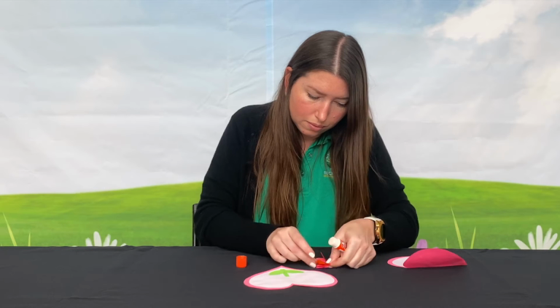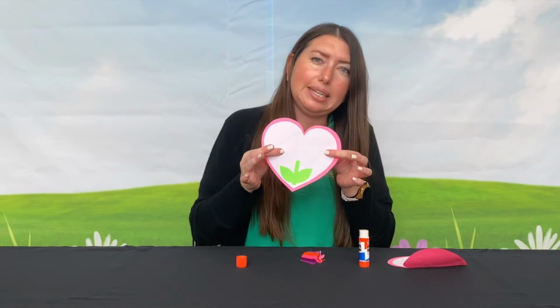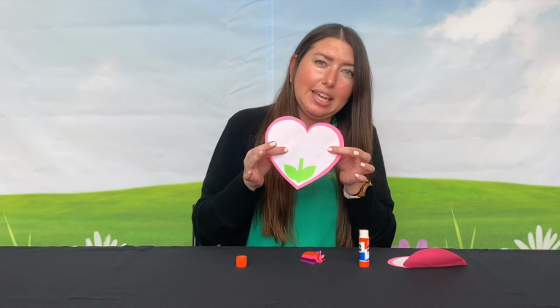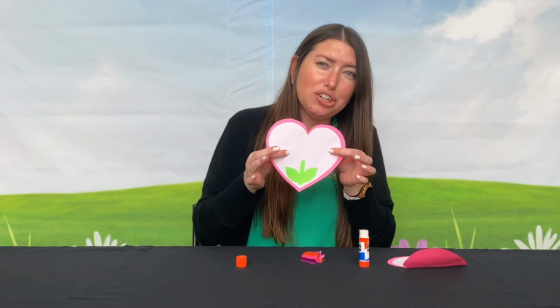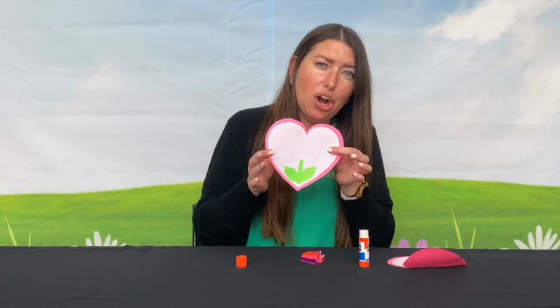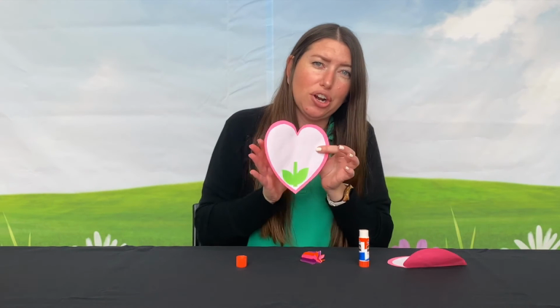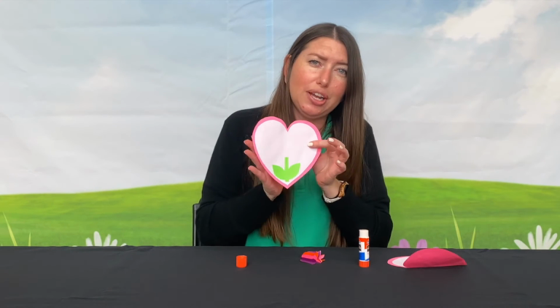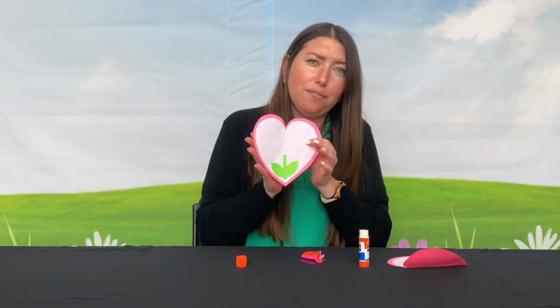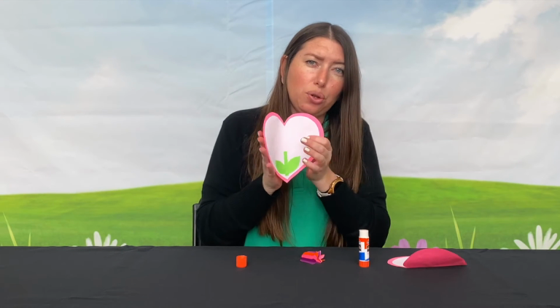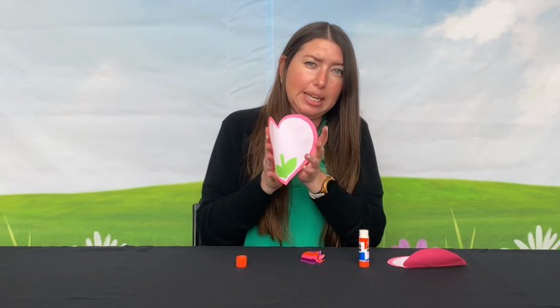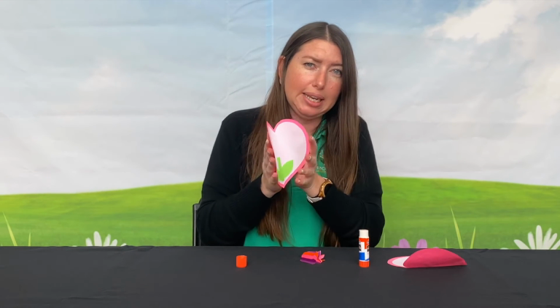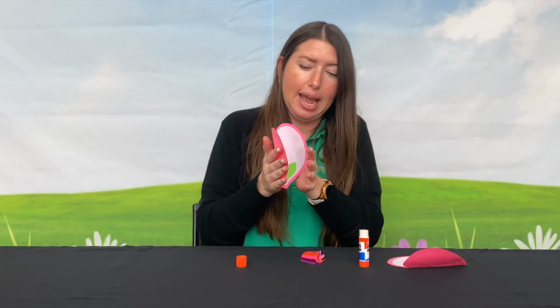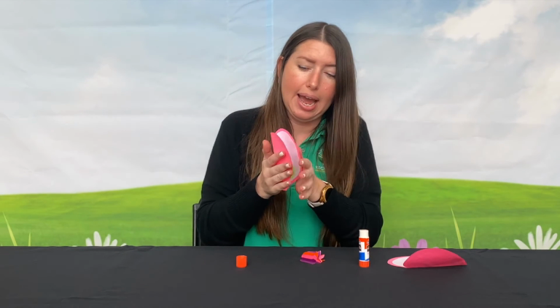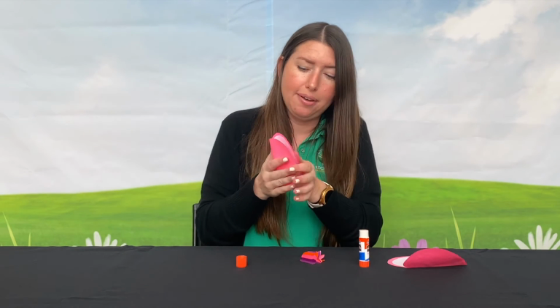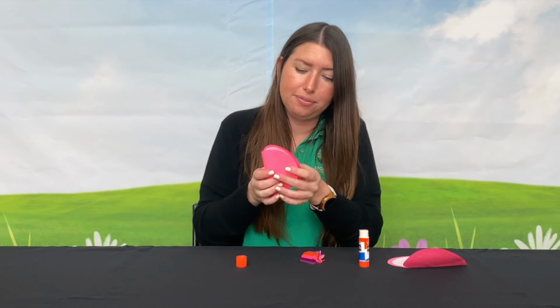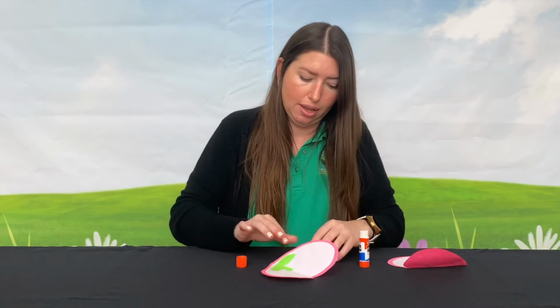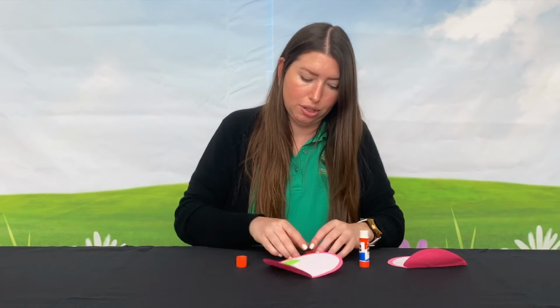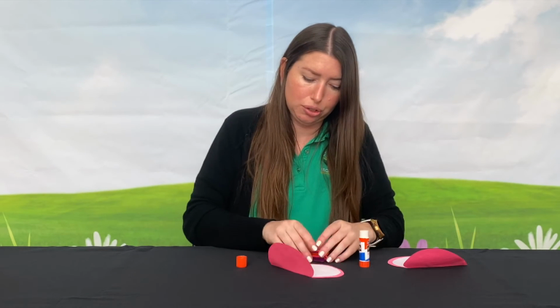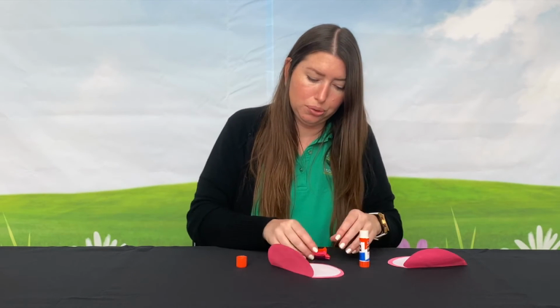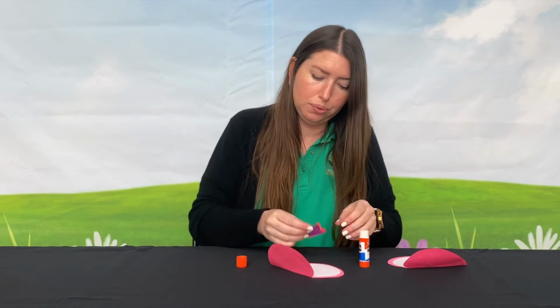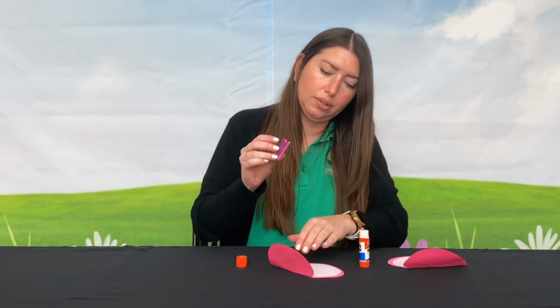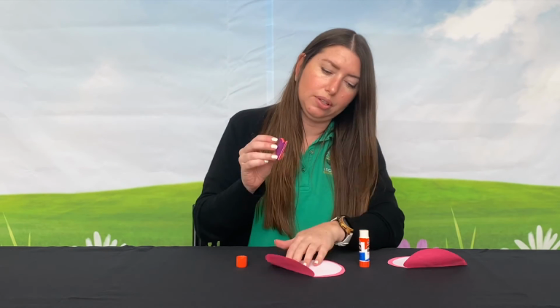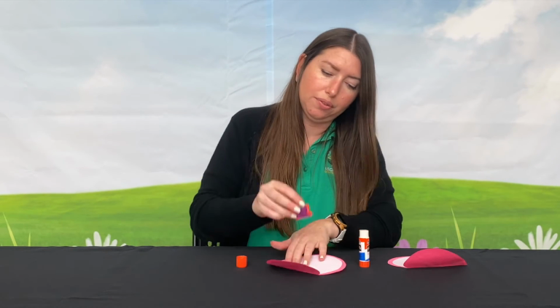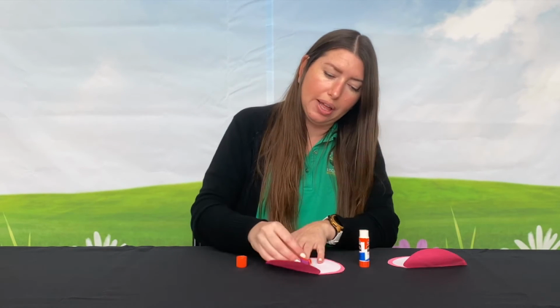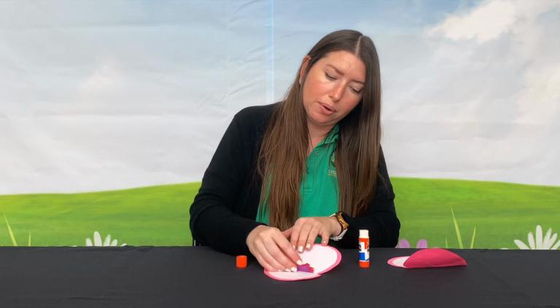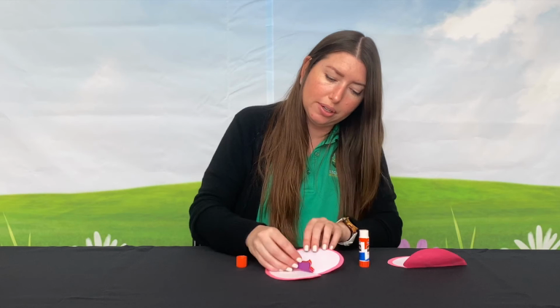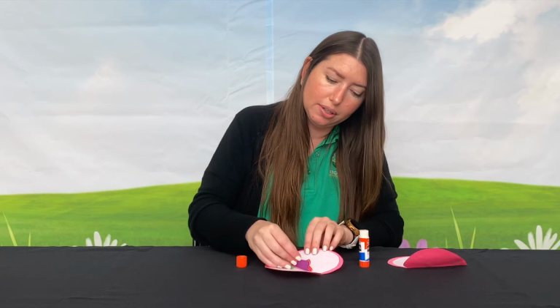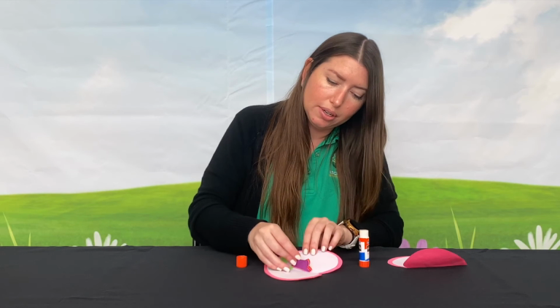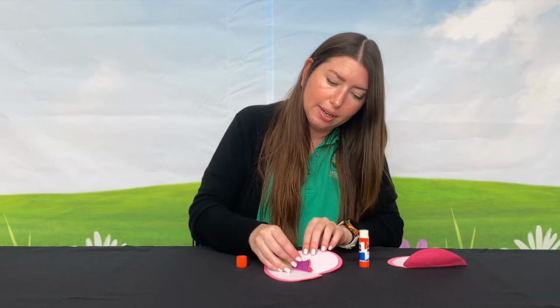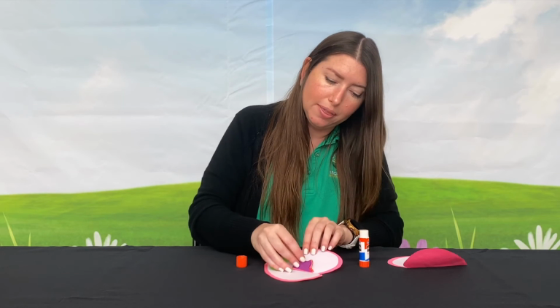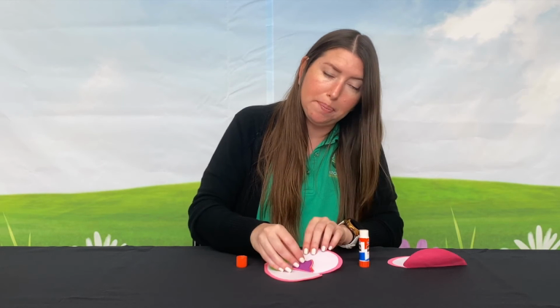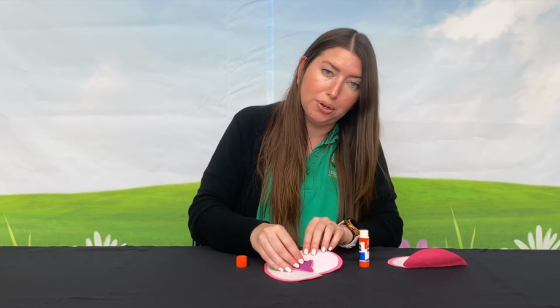Then you're going to take them all apart and glue them on top of each other in a stack. Take your card, fold it in half, and glue the flower in the middle.